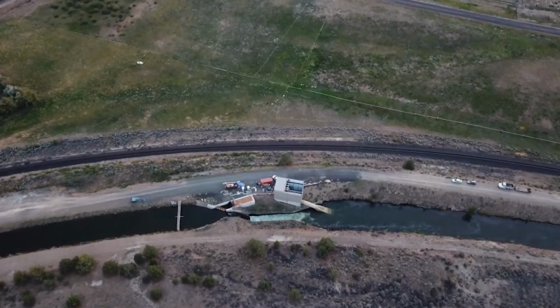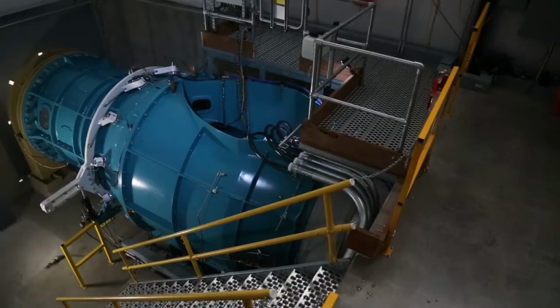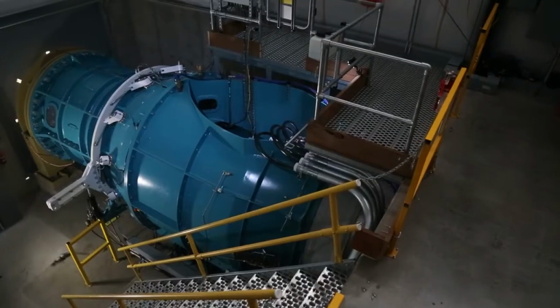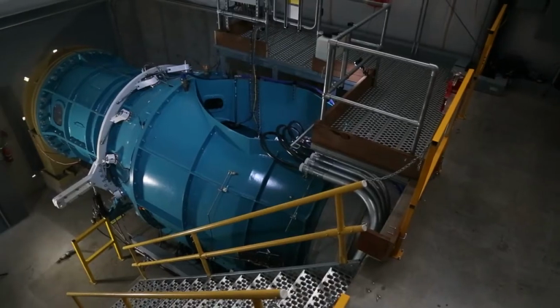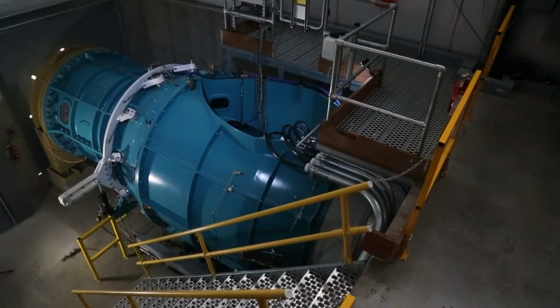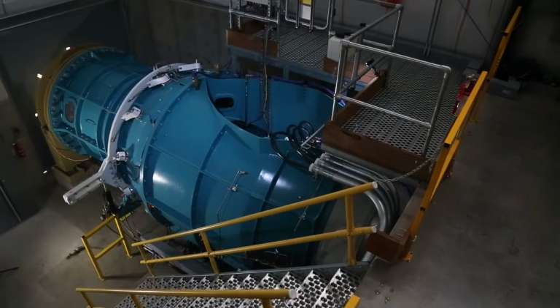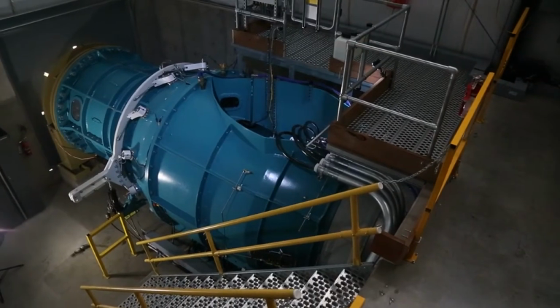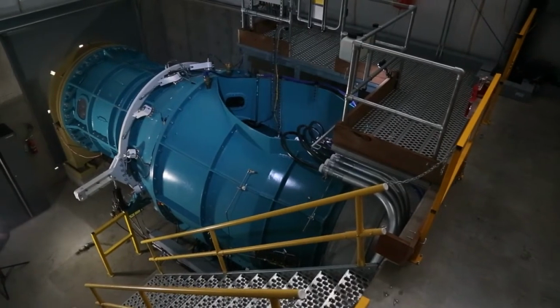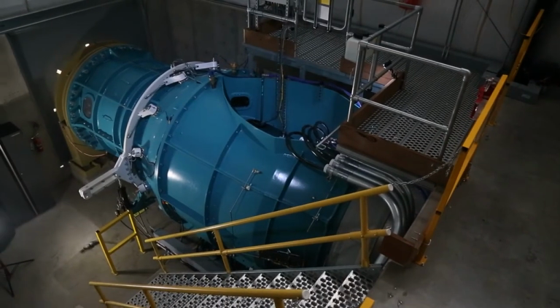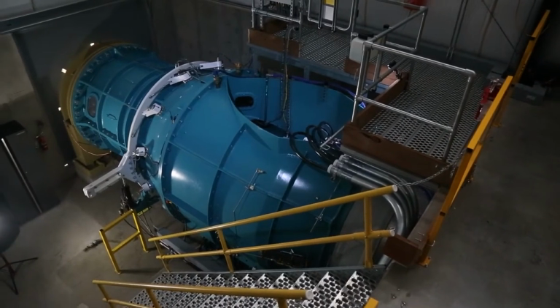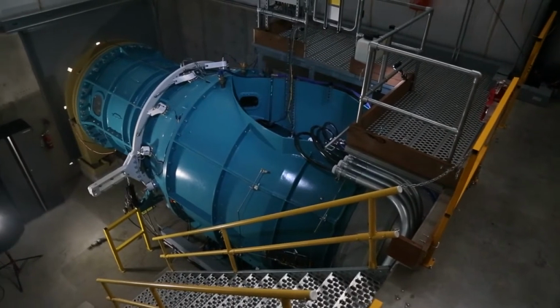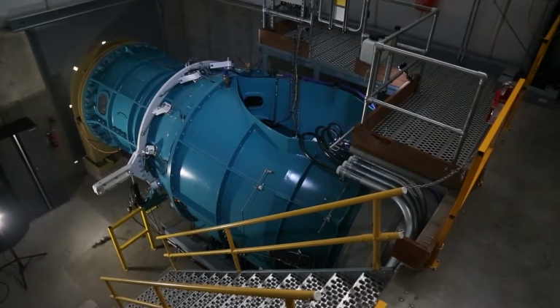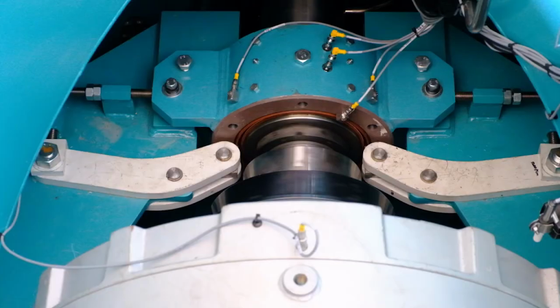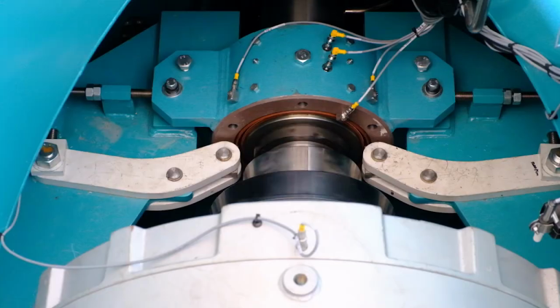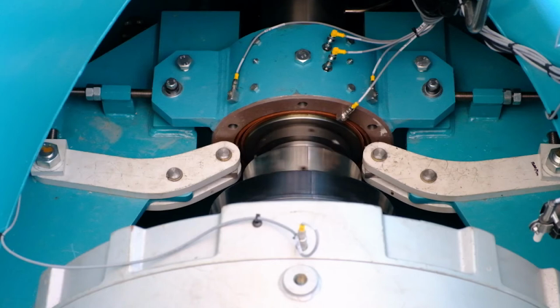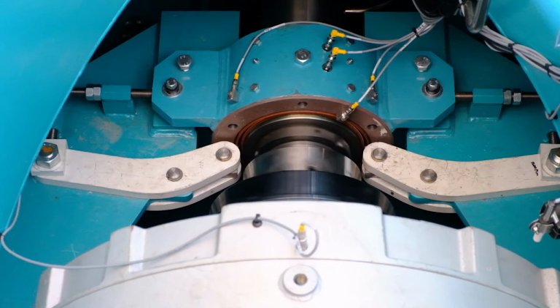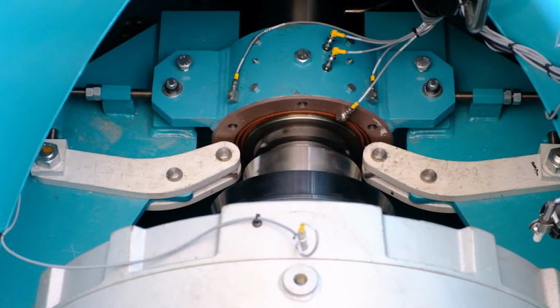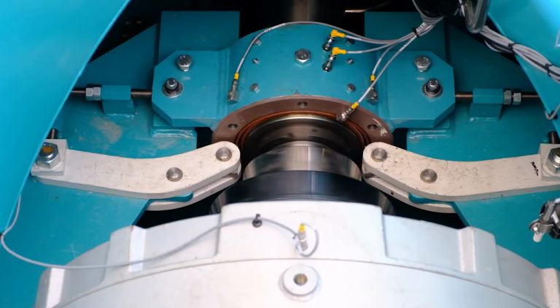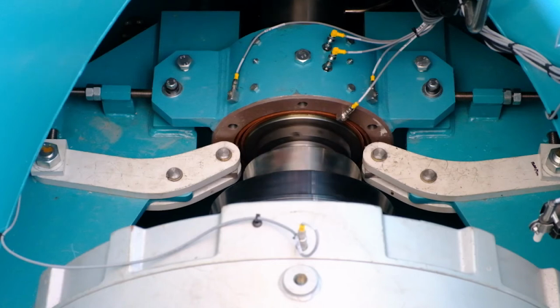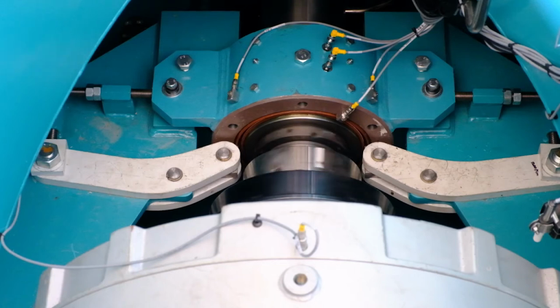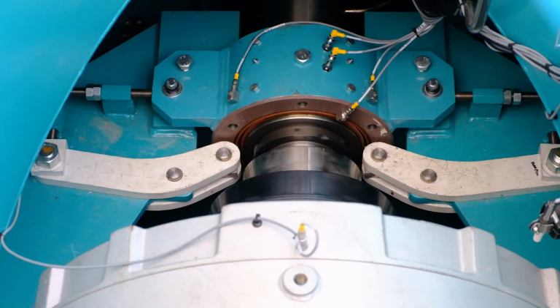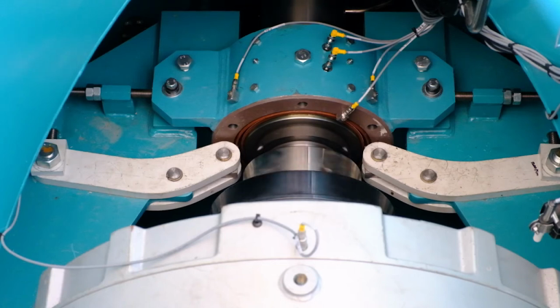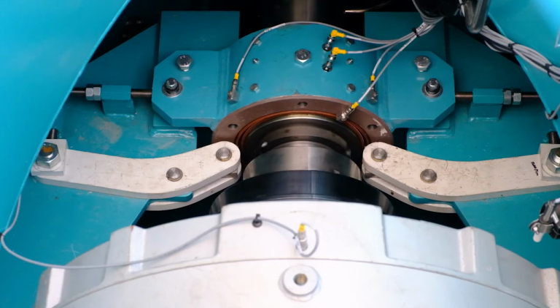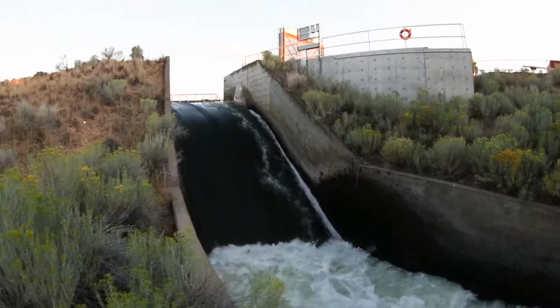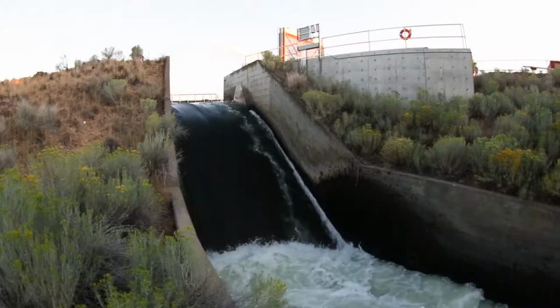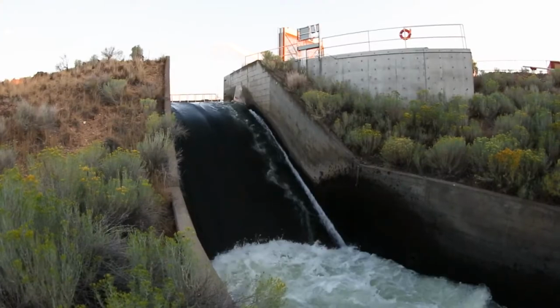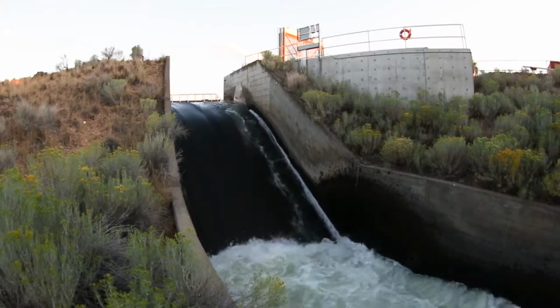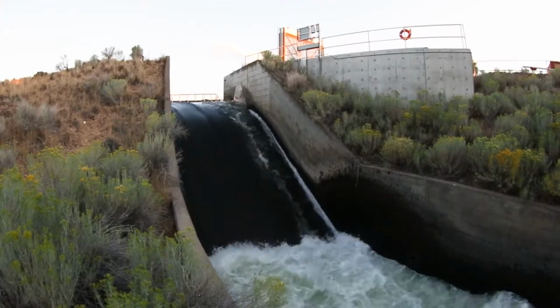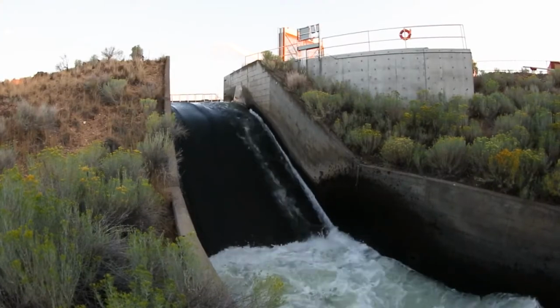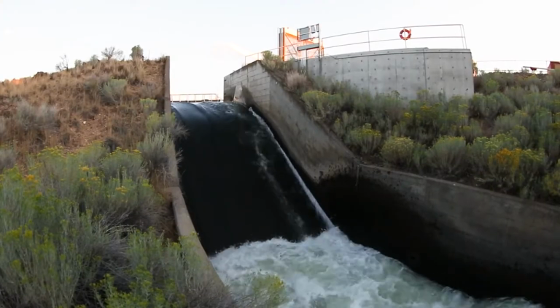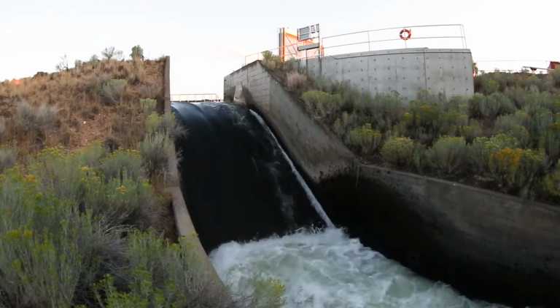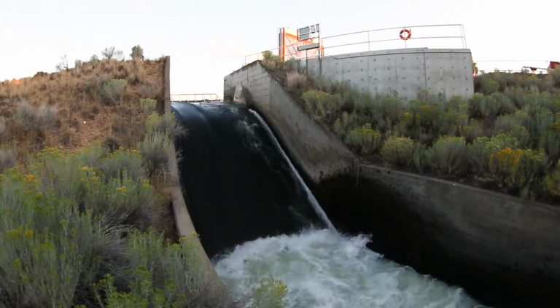The turbine is 1.9 meters in diameter and produces 300 kilowatts of power at 8 cubic meters per second of flow.